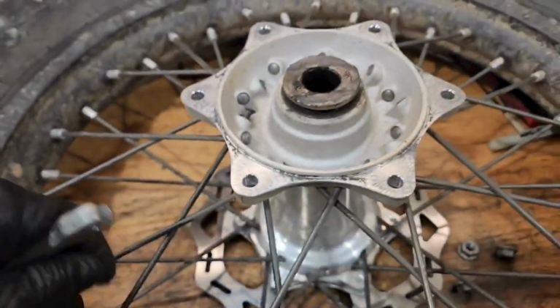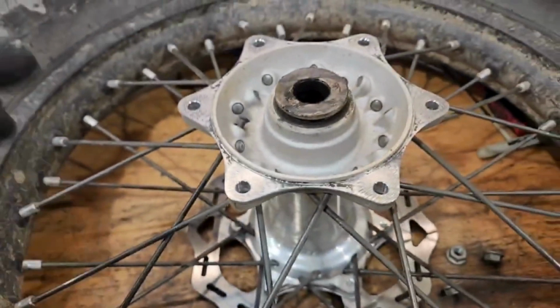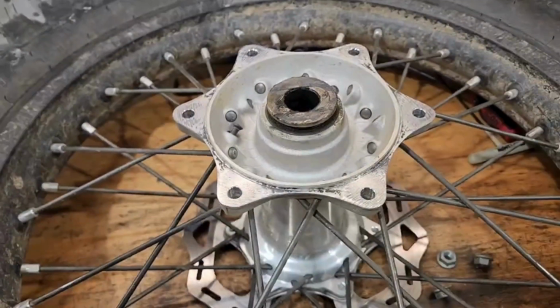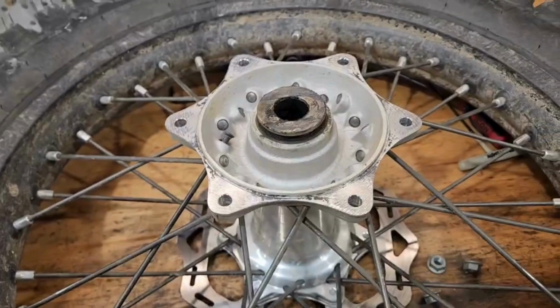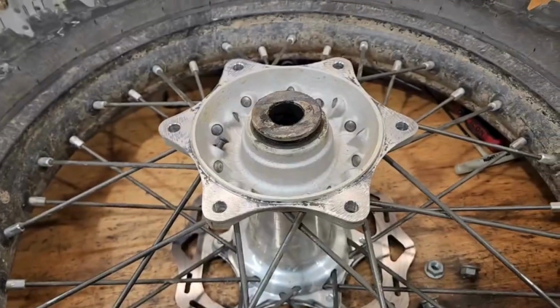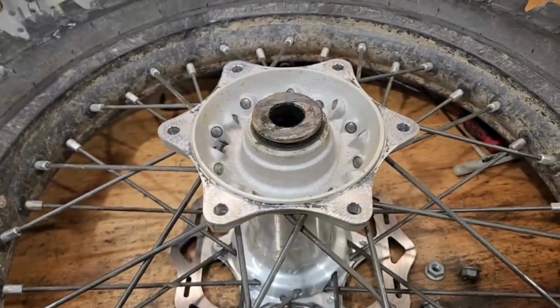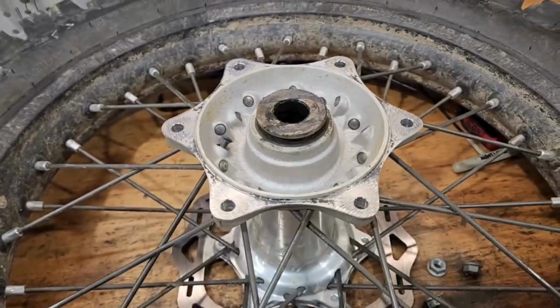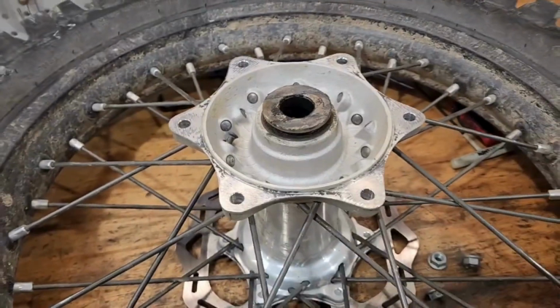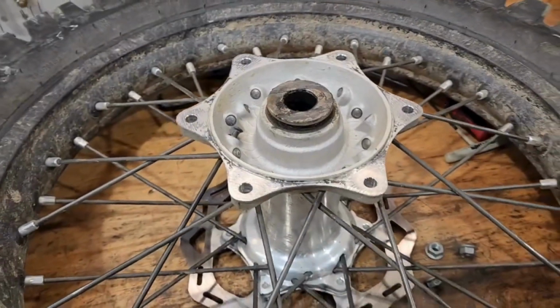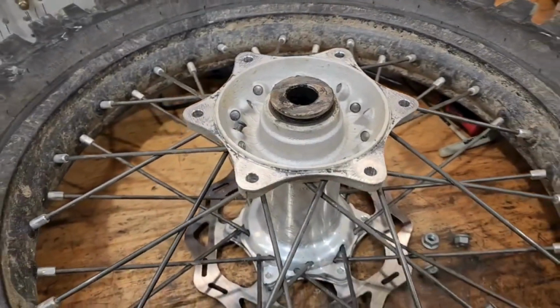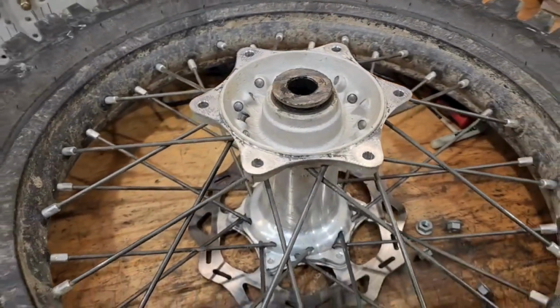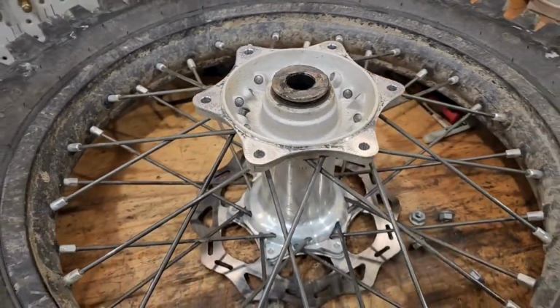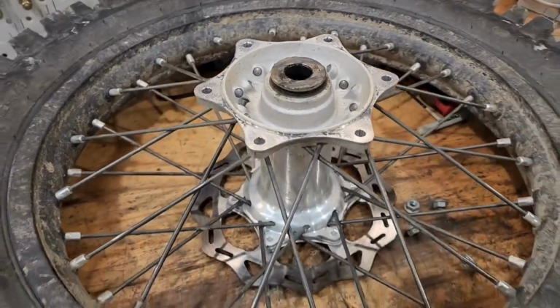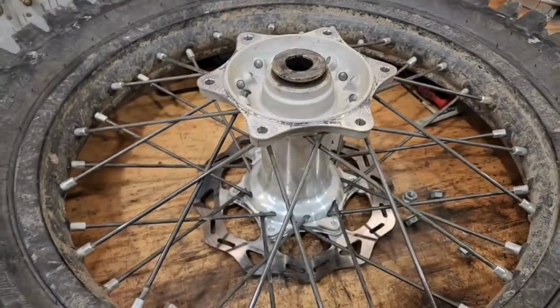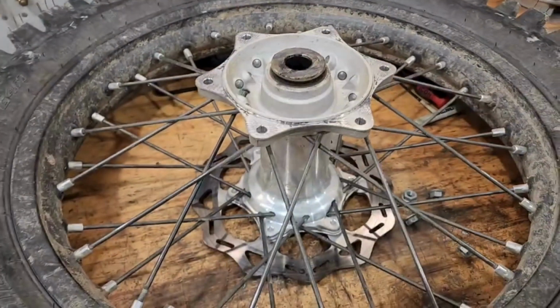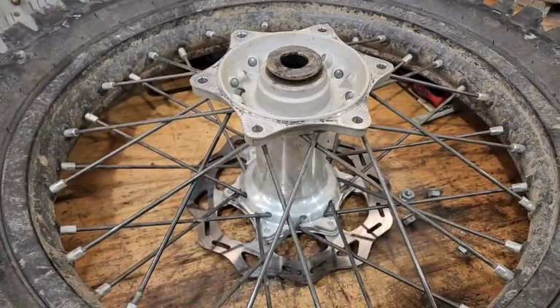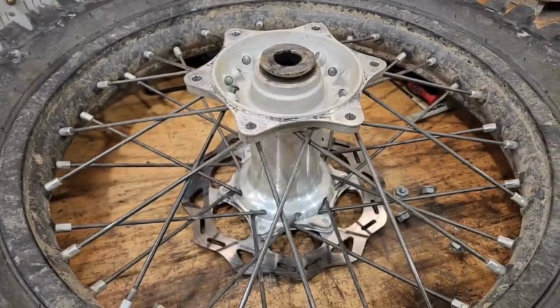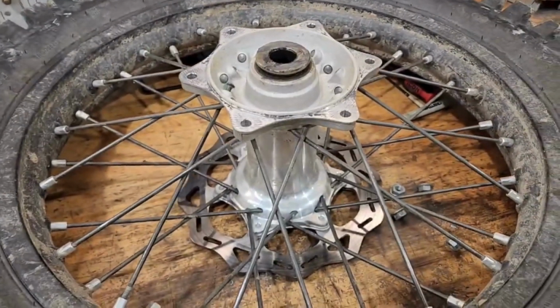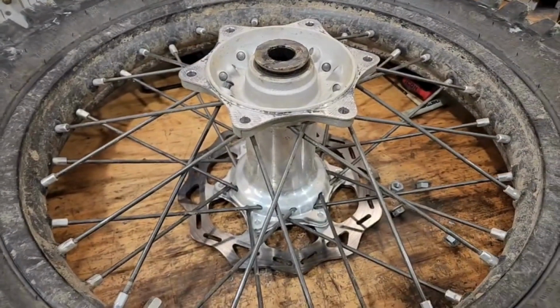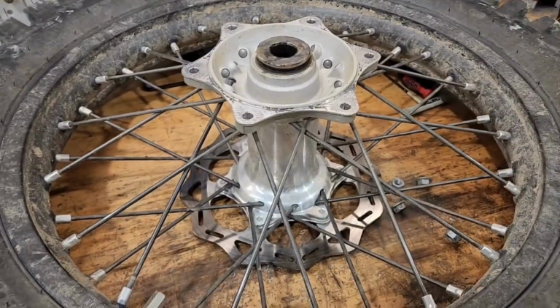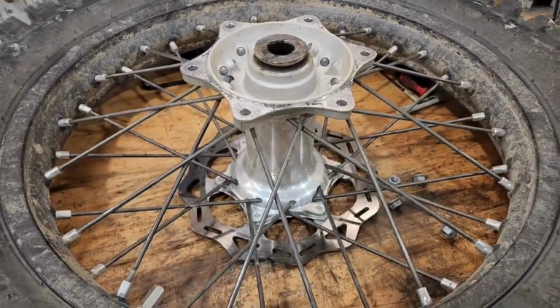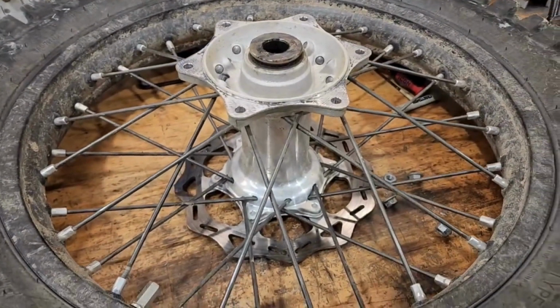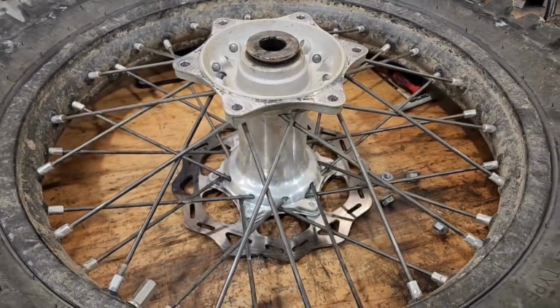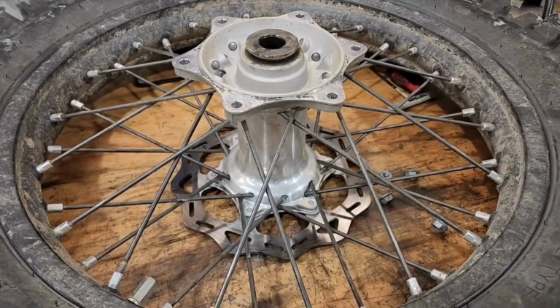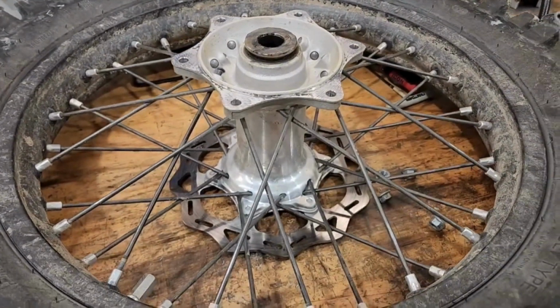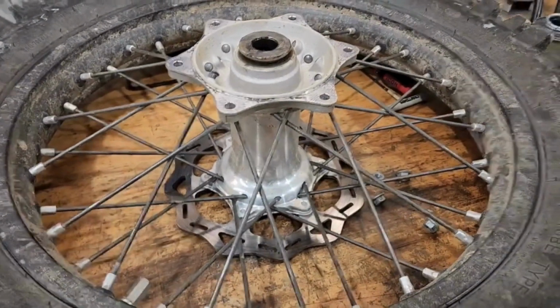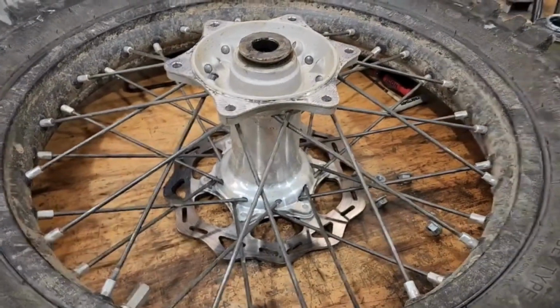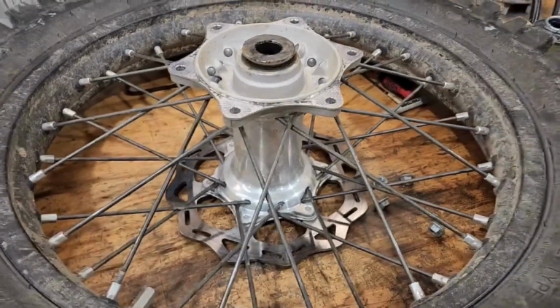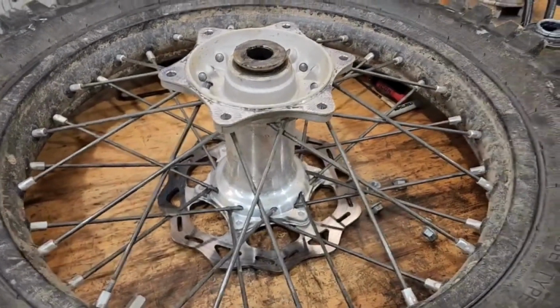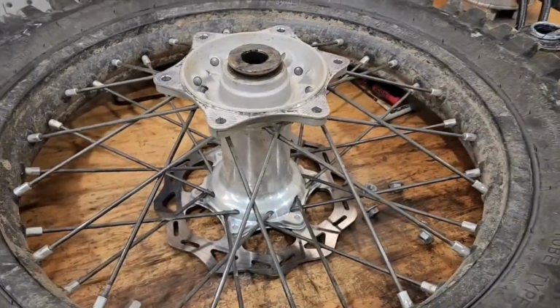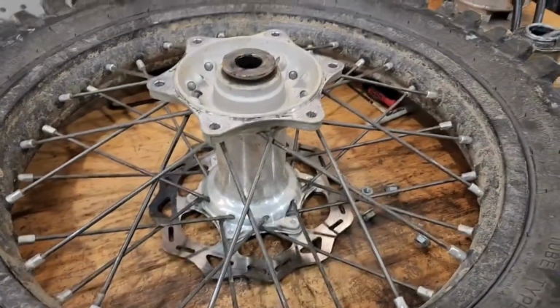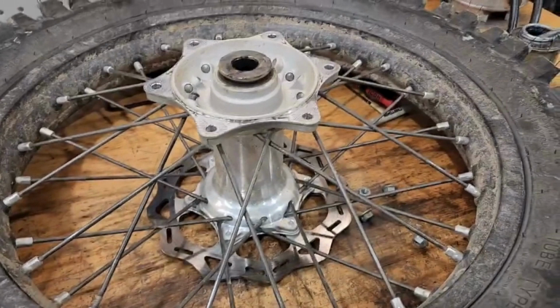Just keep an eye out, especially on those new bikes until they get set in and you get your torque all evened out — and it should be good to go.